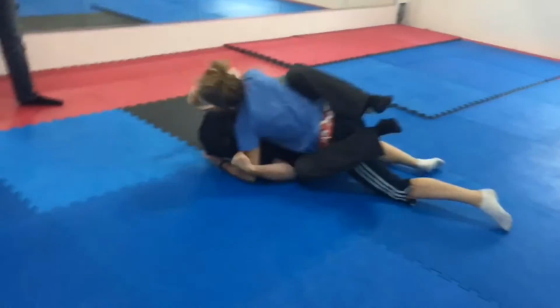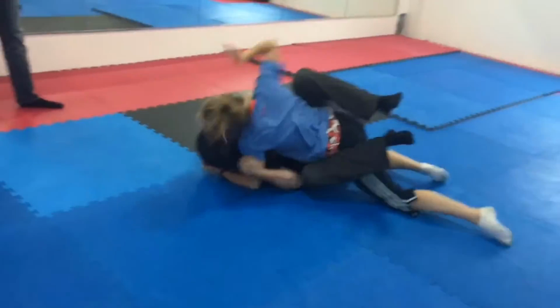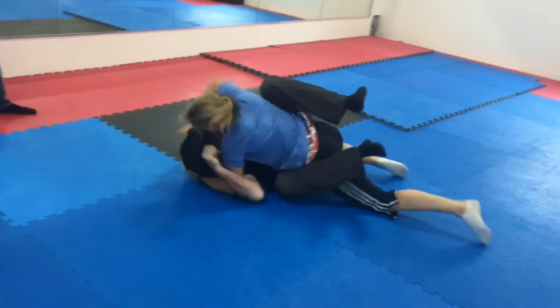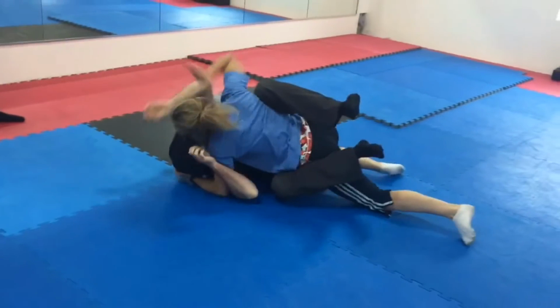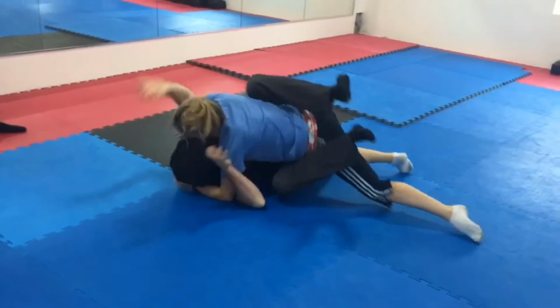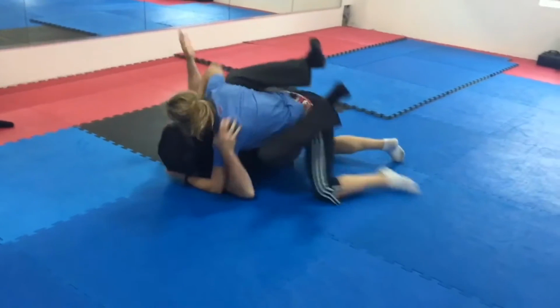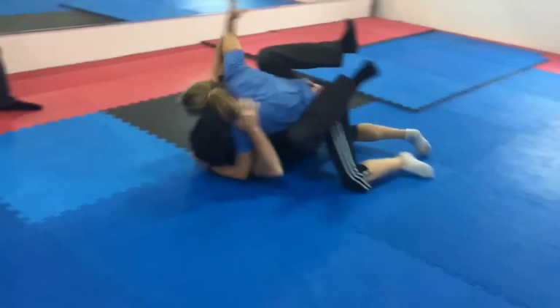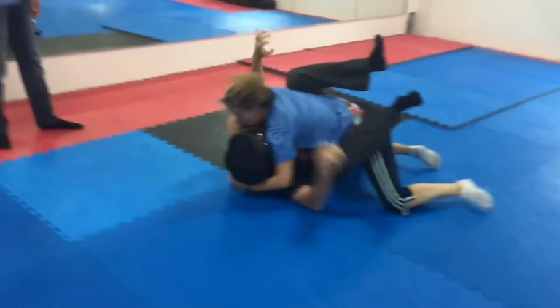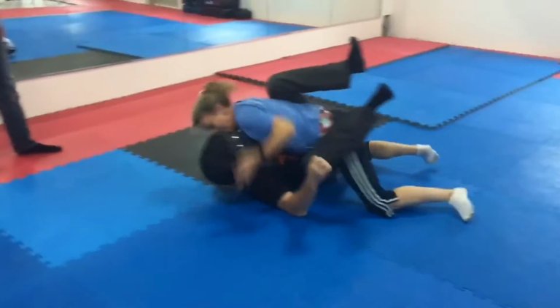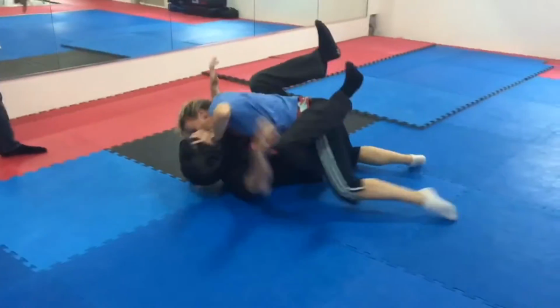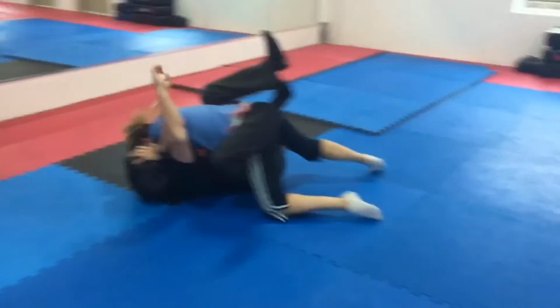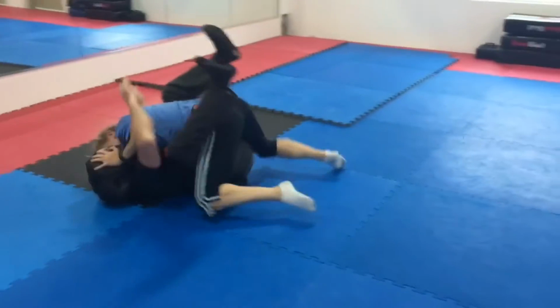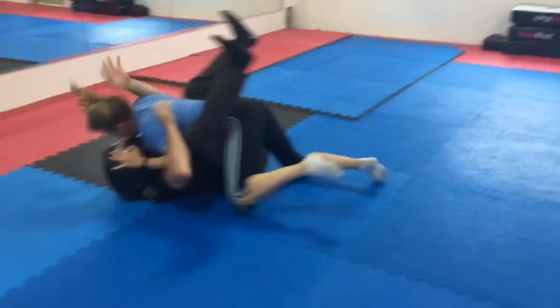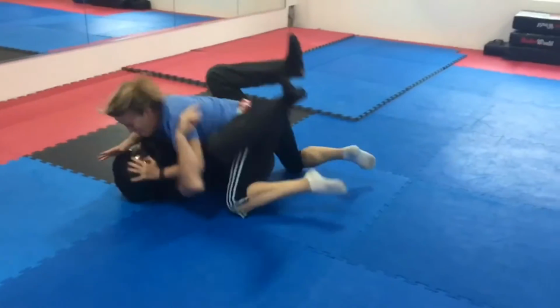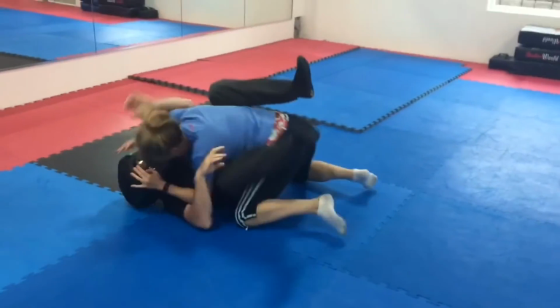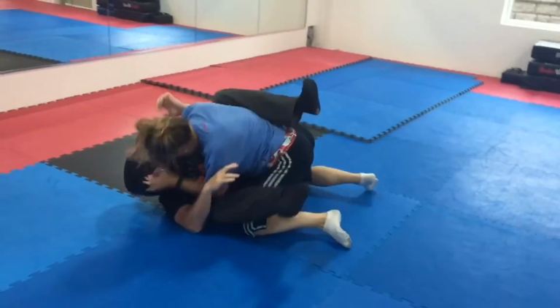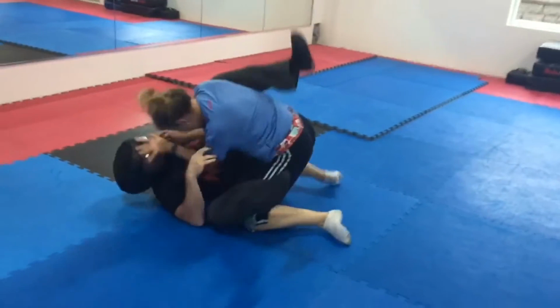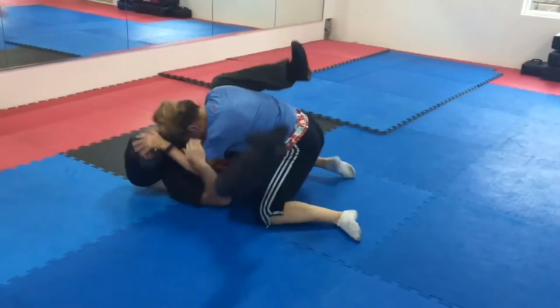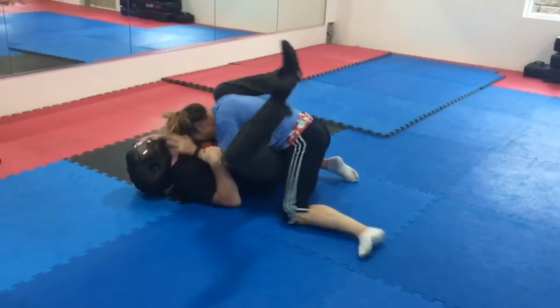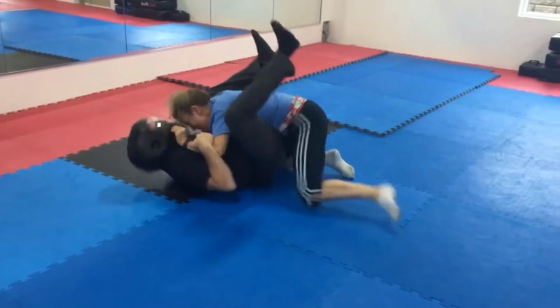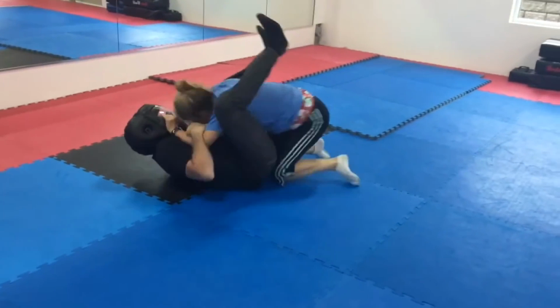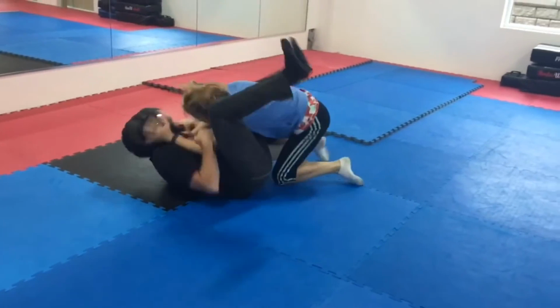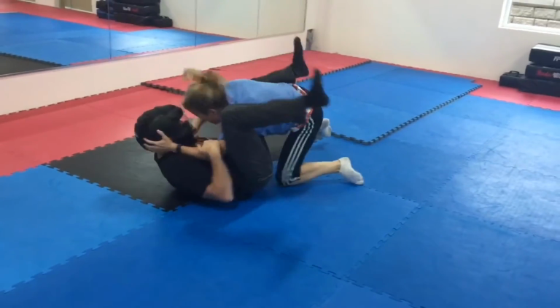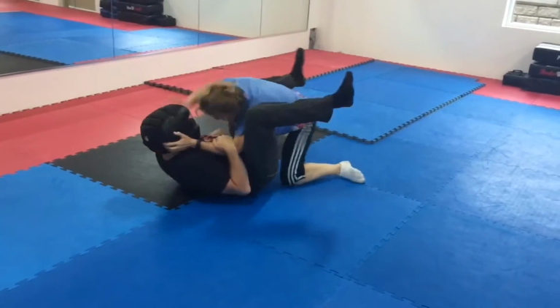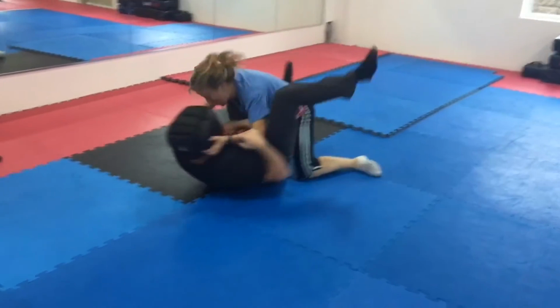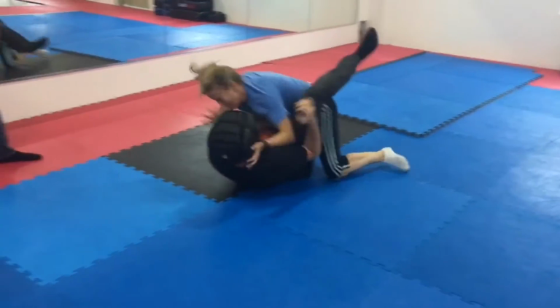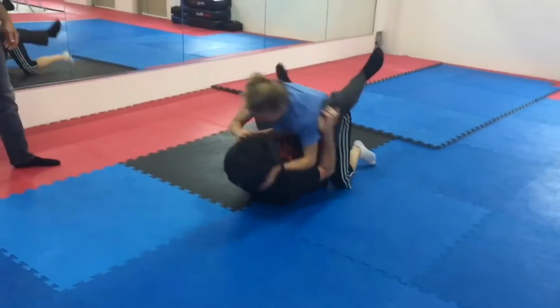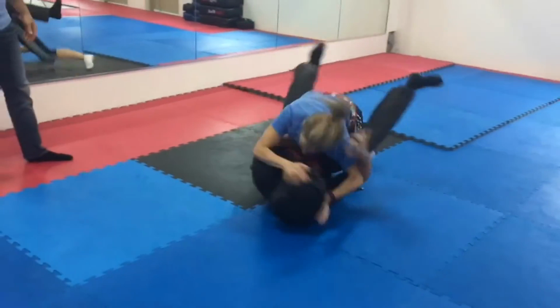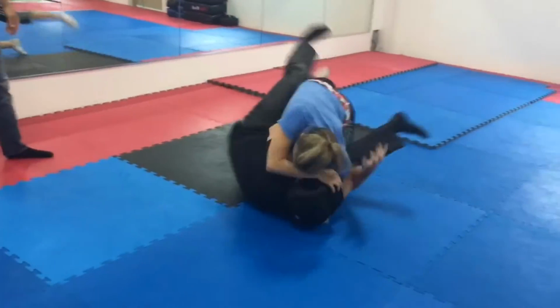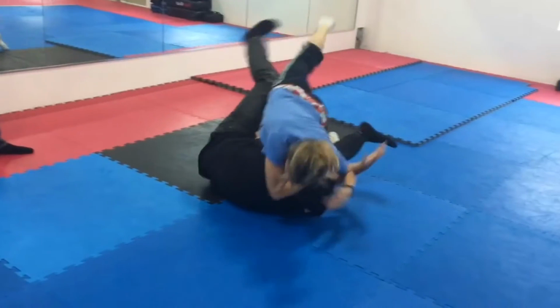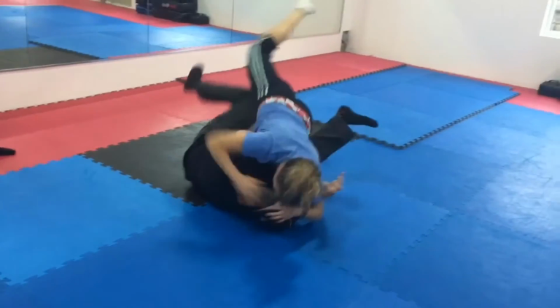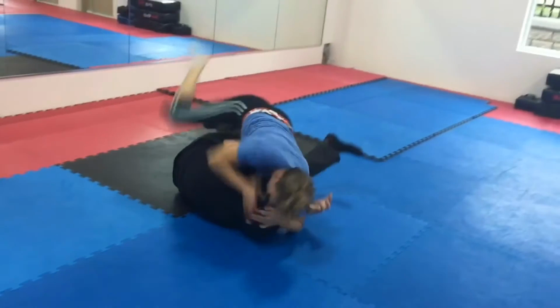Rip there, spit, bite his nose, kick him off! There you go! There you go, spit, bite, claw!